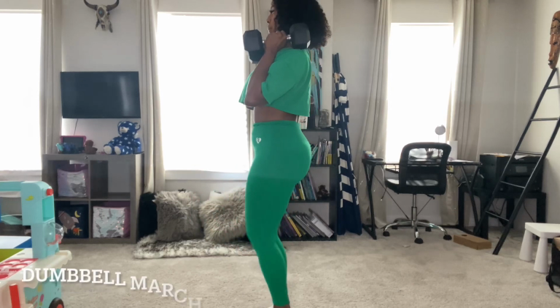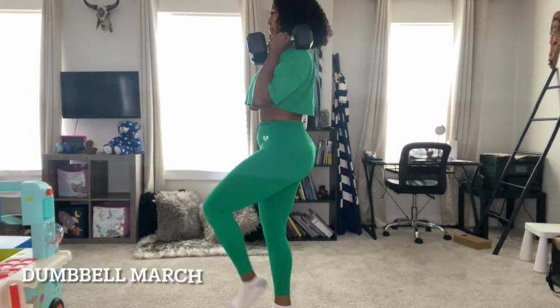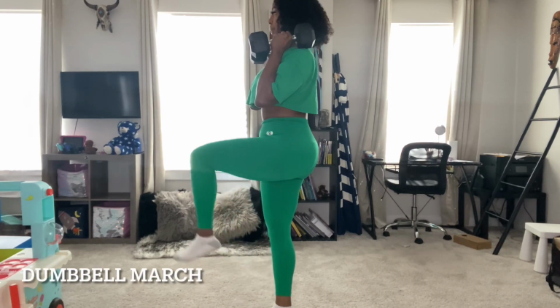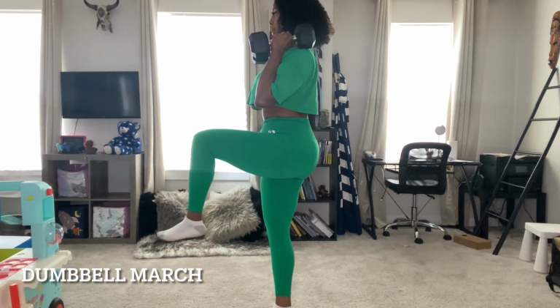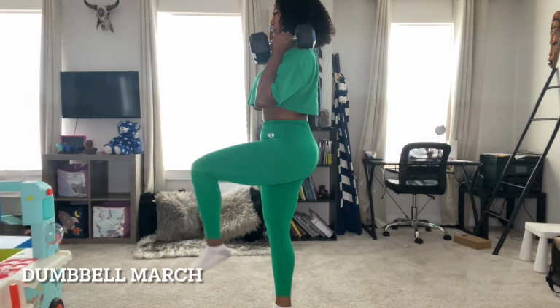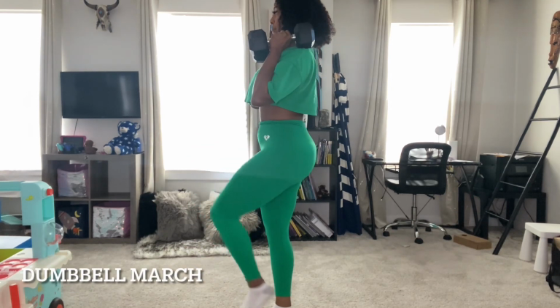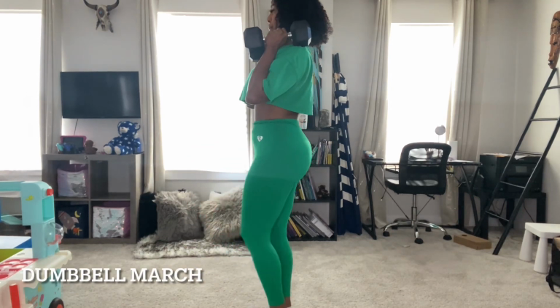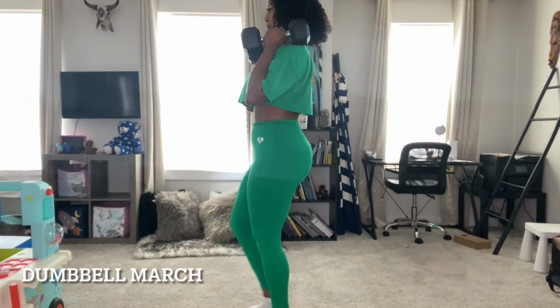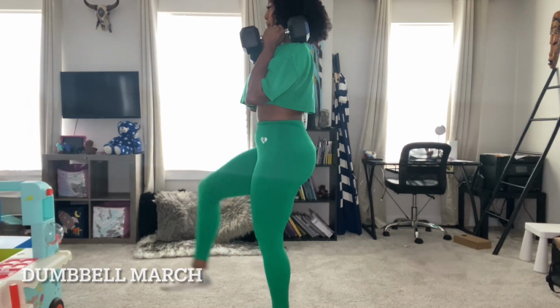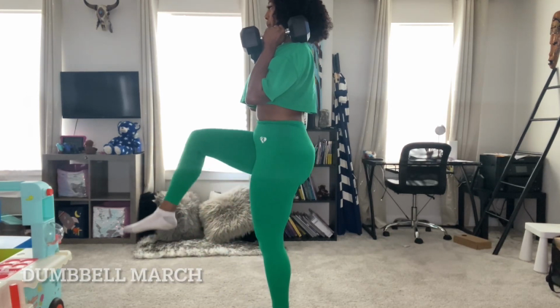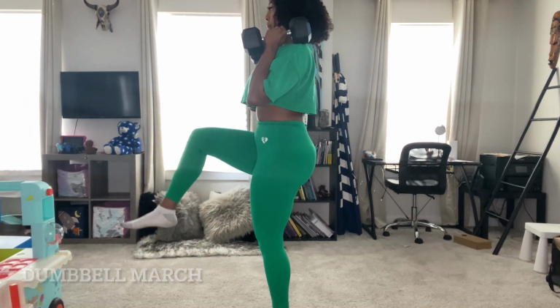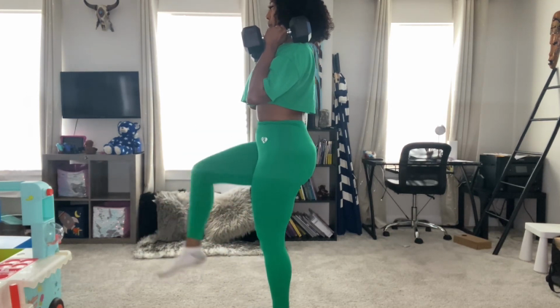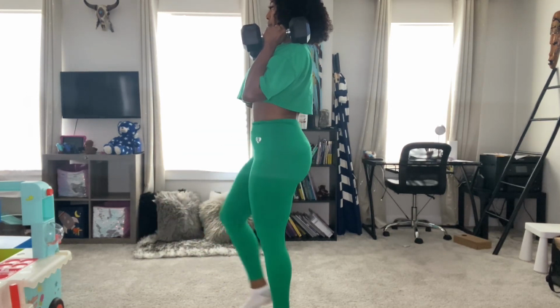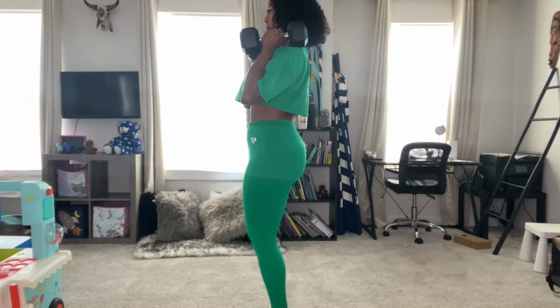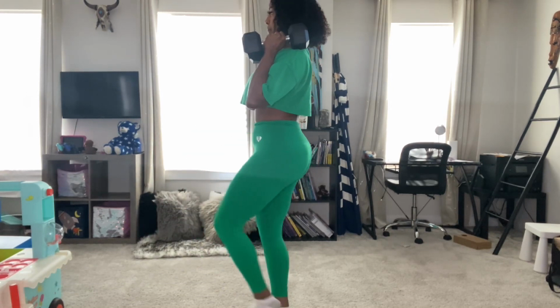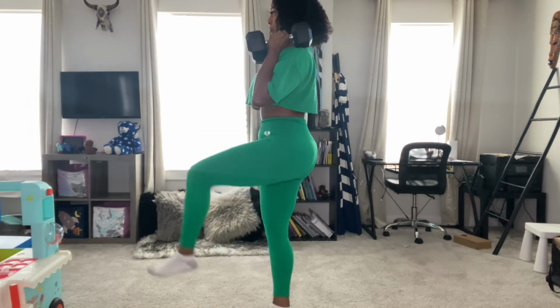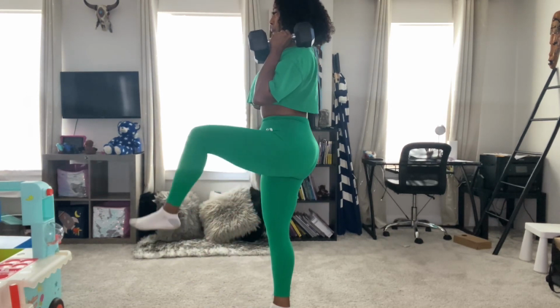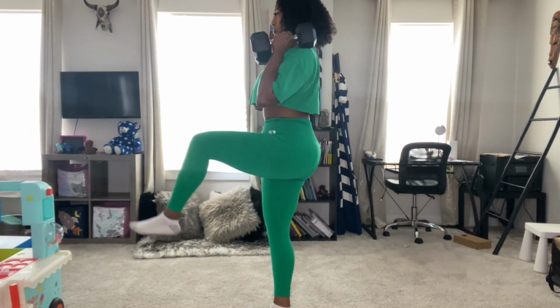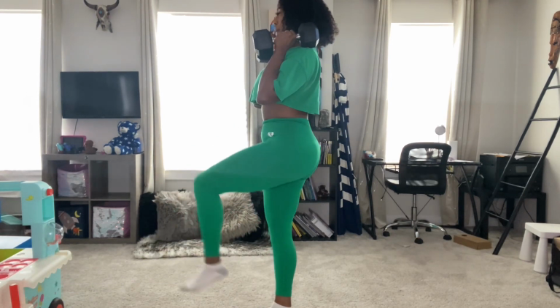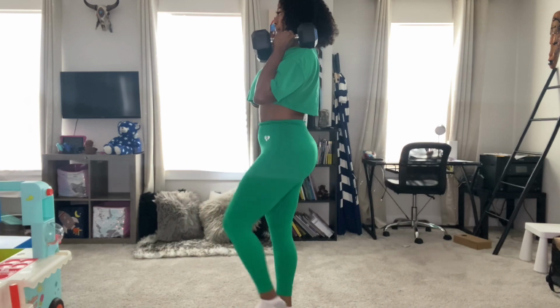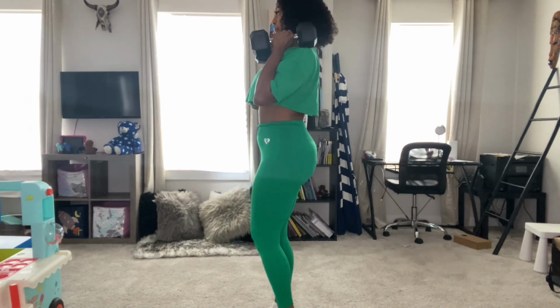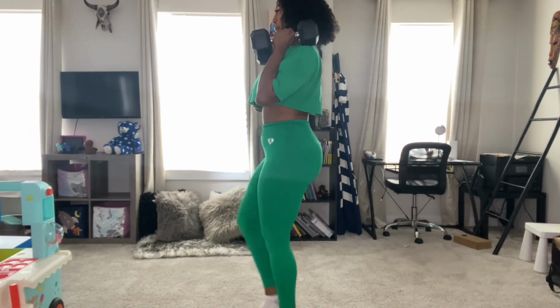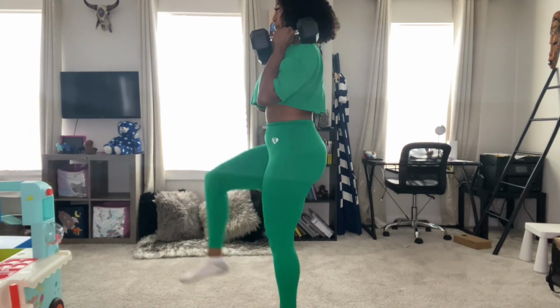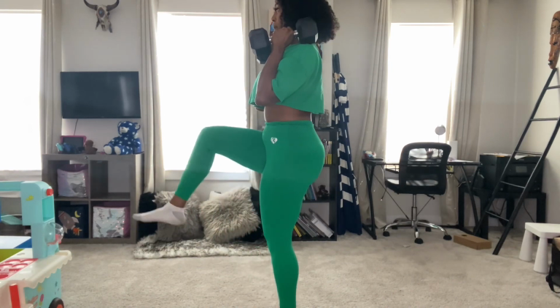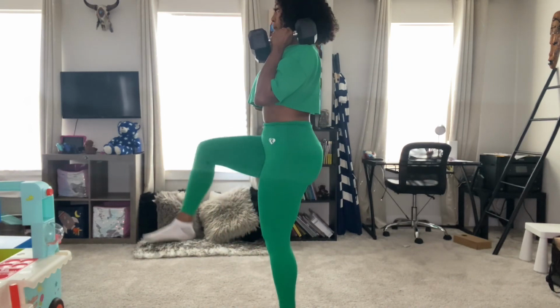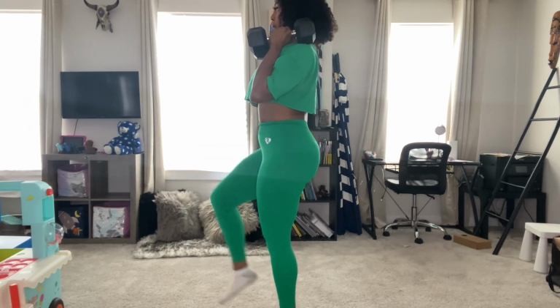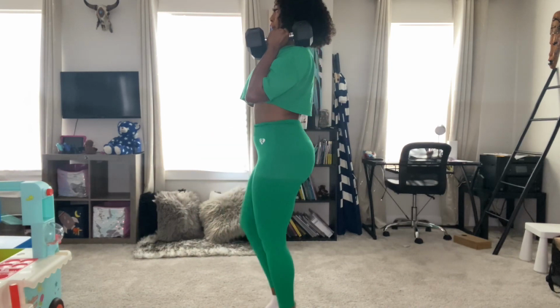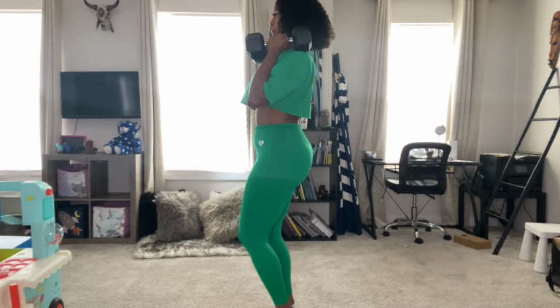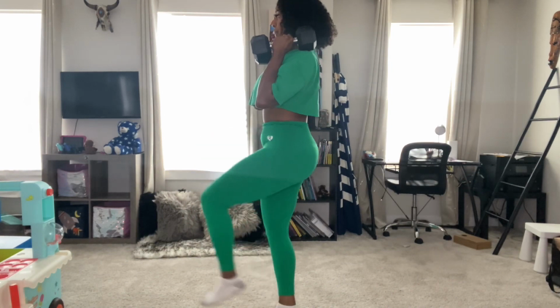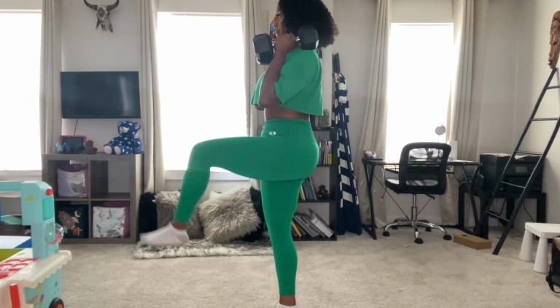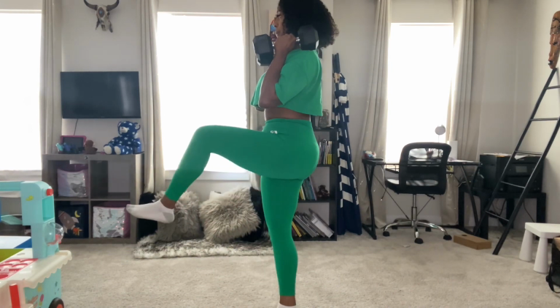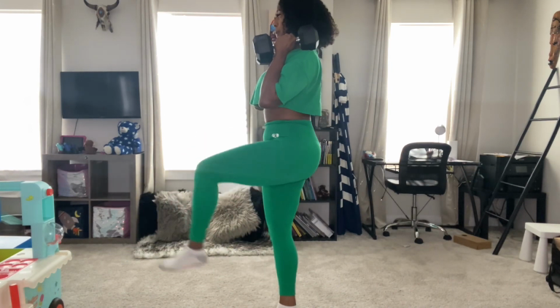Here's one of my absolute faves — dumbbell marches. You can also do these with kettlebells as well. Keep your core tight and take your time.